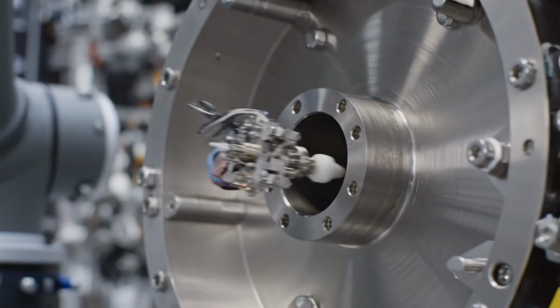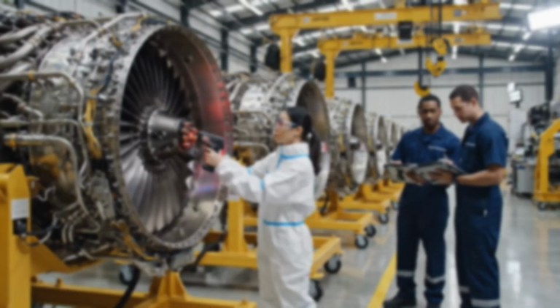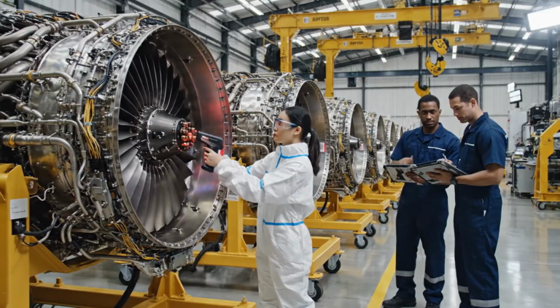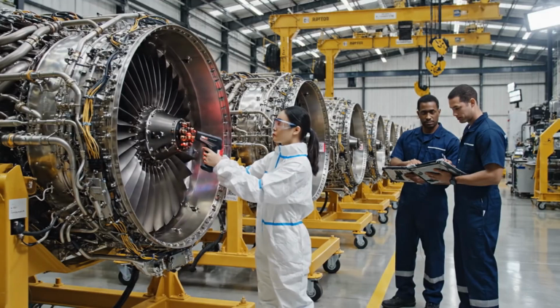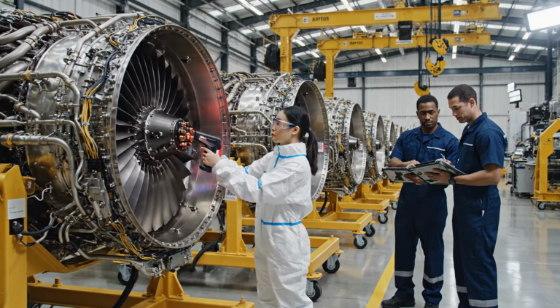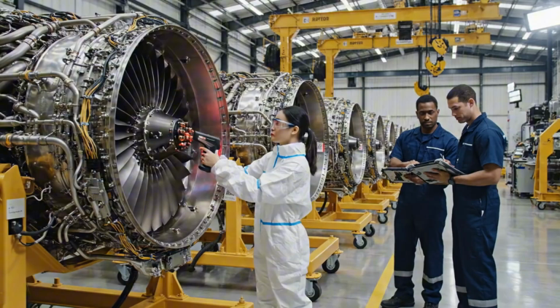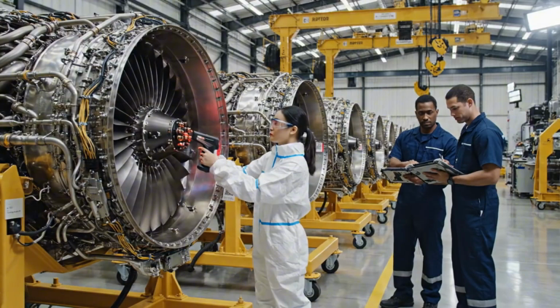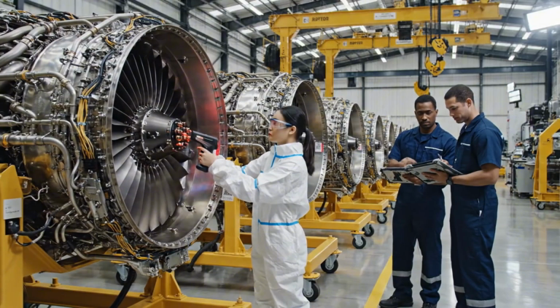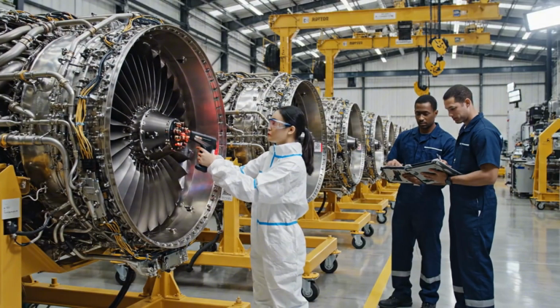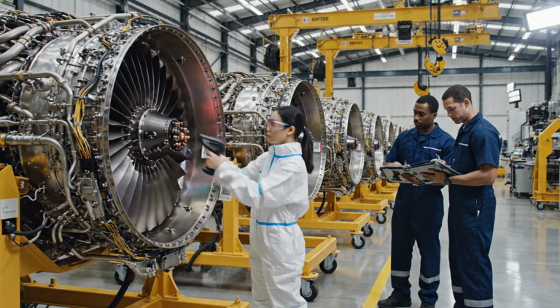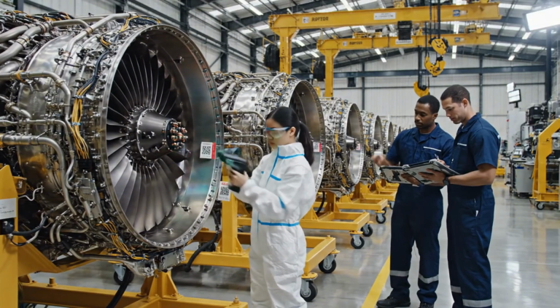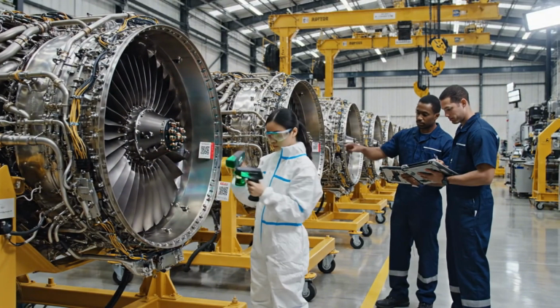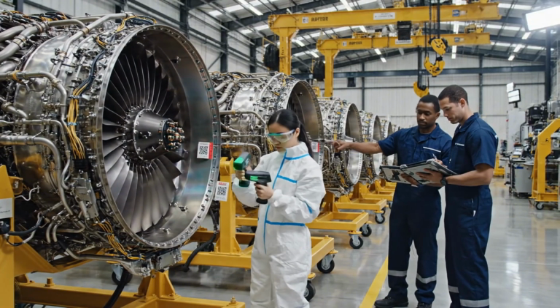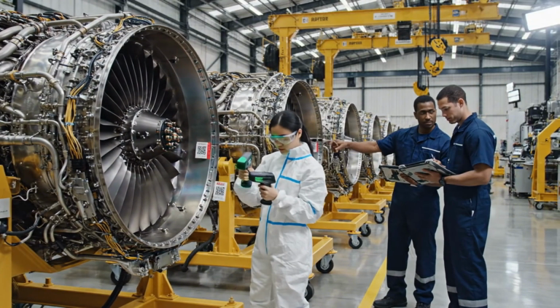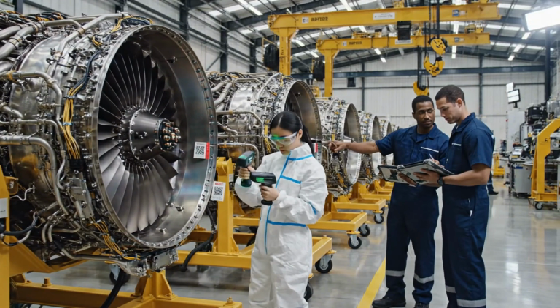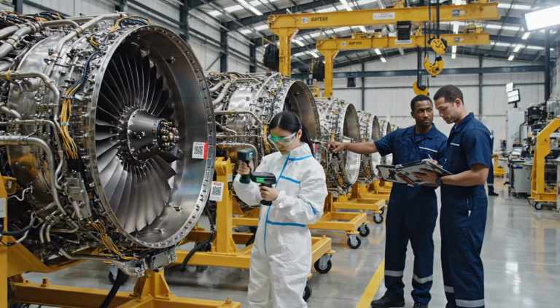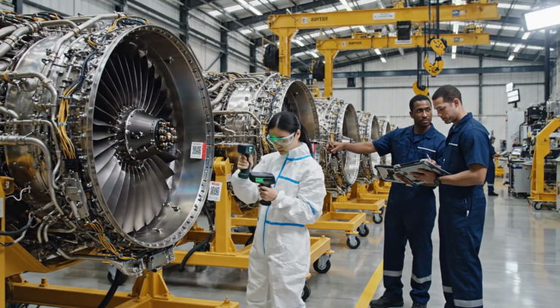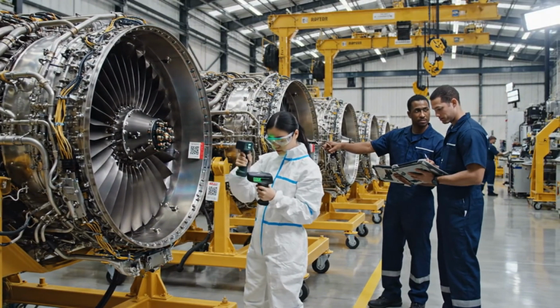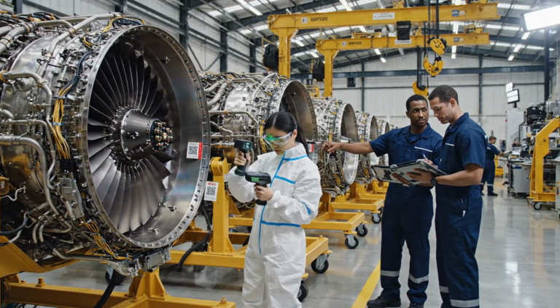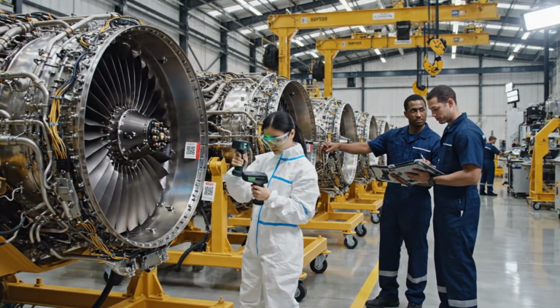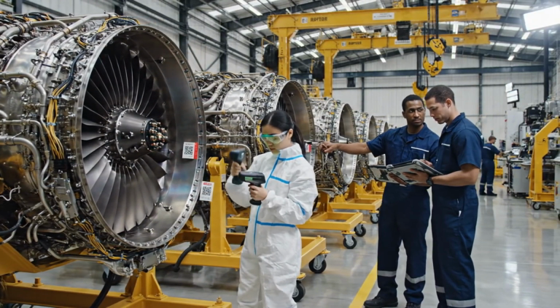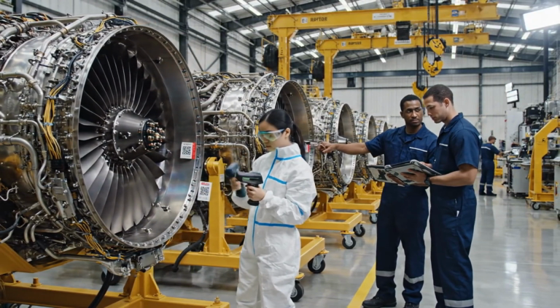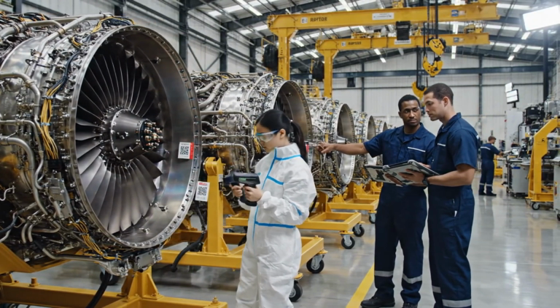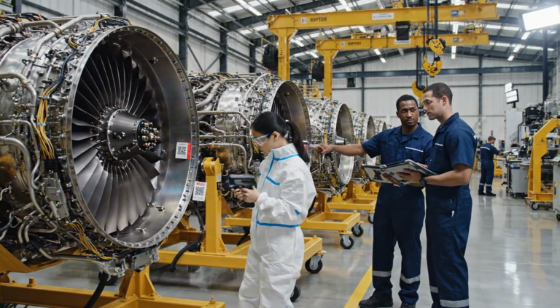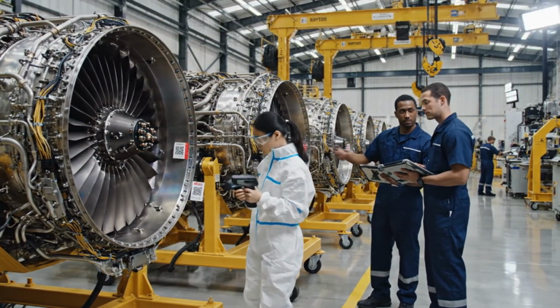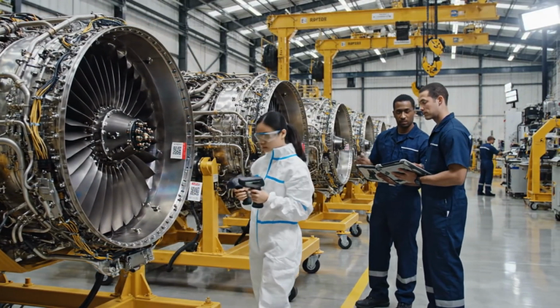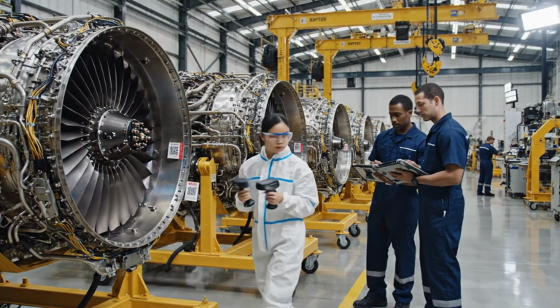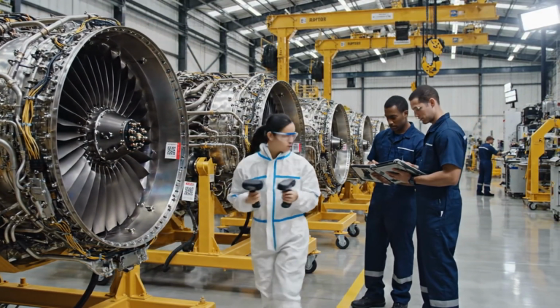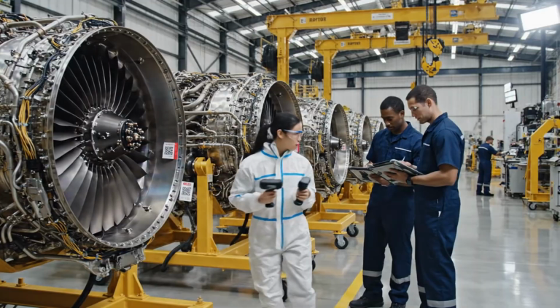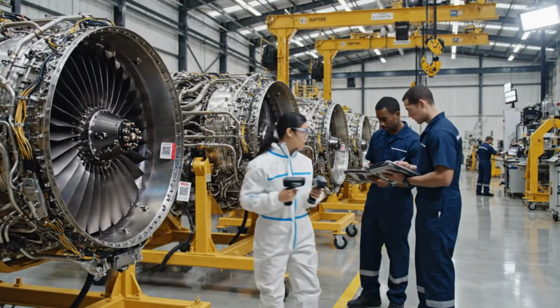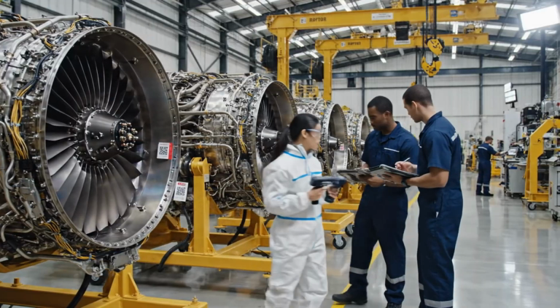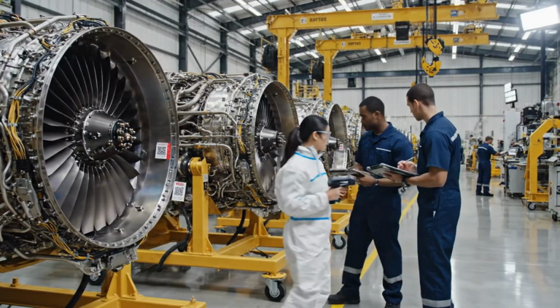This weld looks incomplete. It's within the acceptance criteria, but let's get a second opinion. I'll flag it in the system.